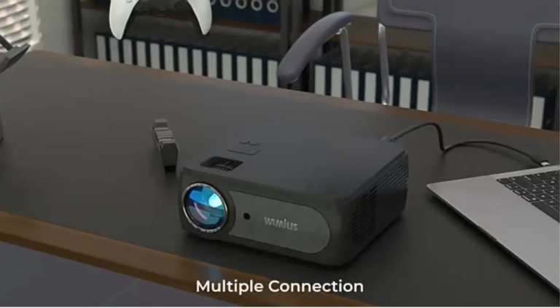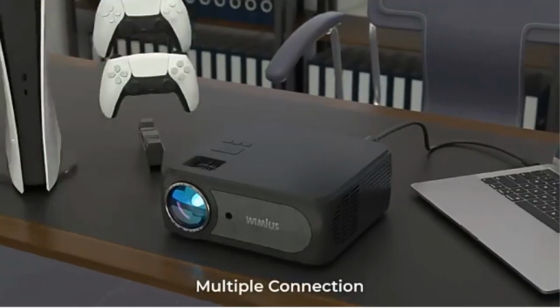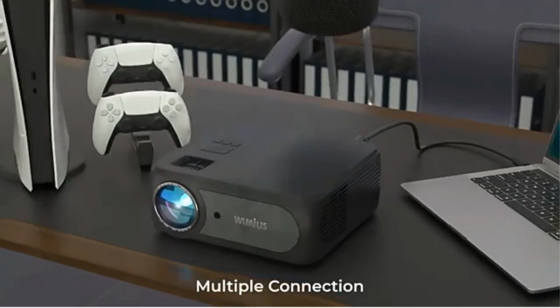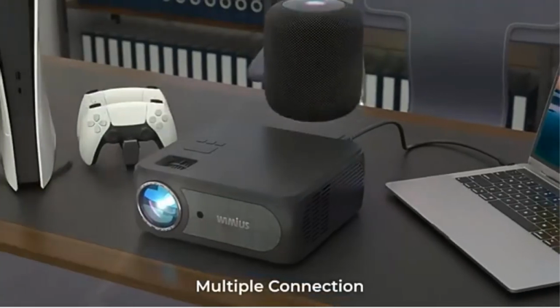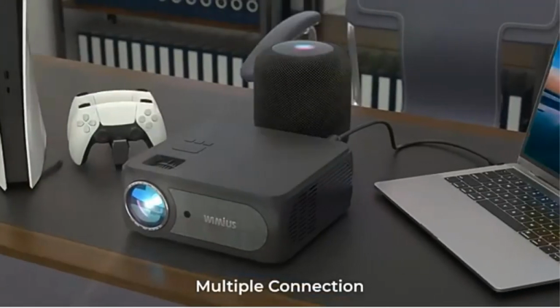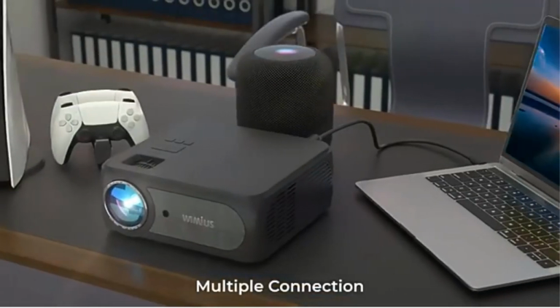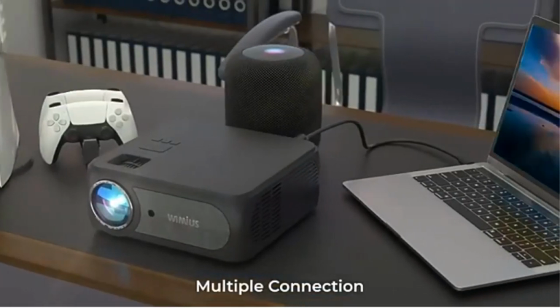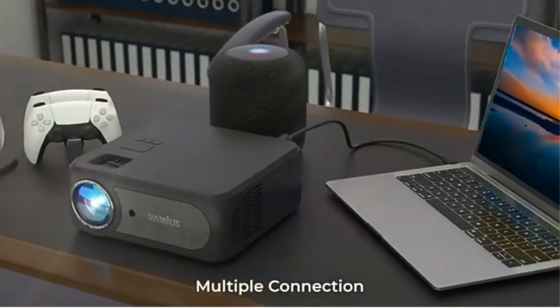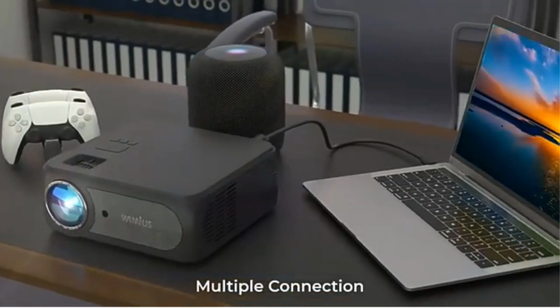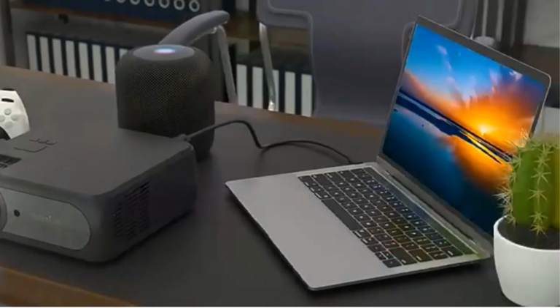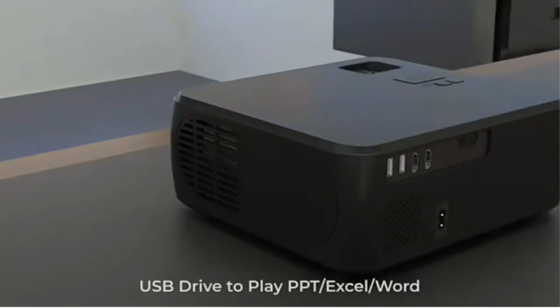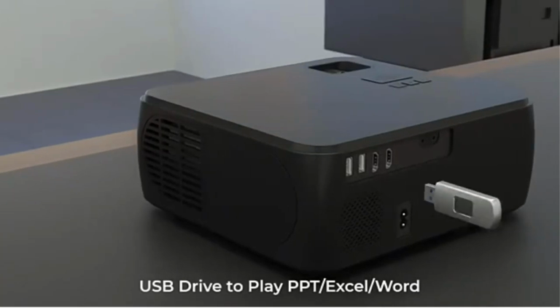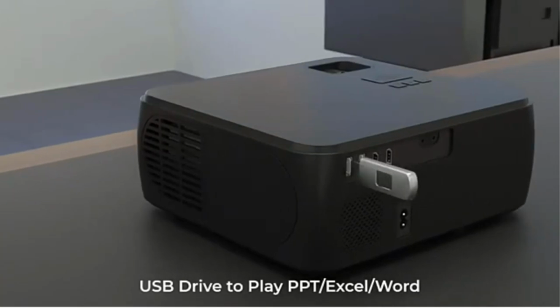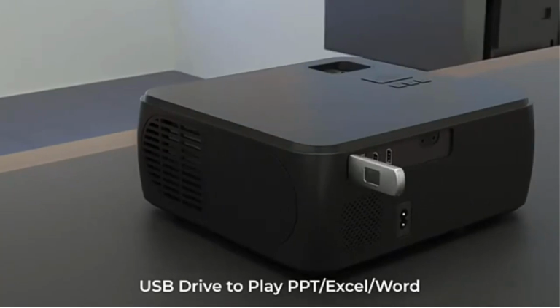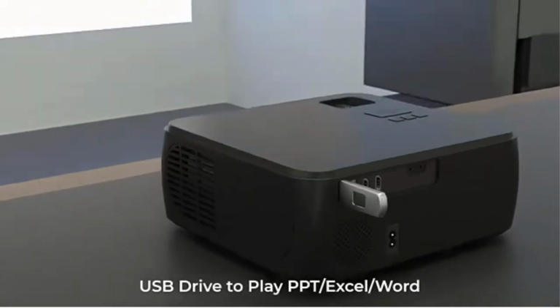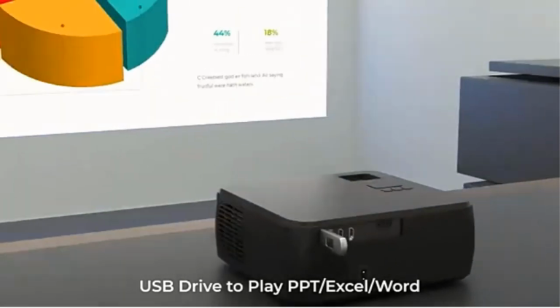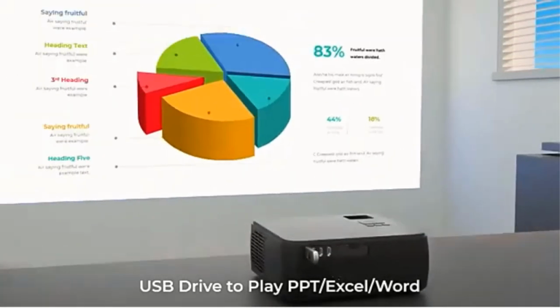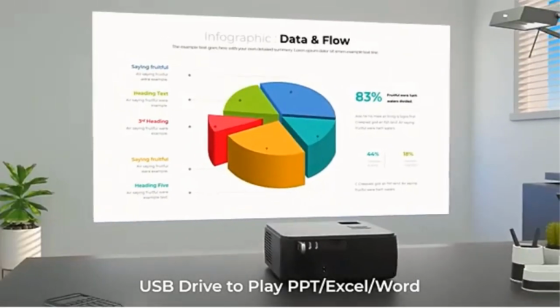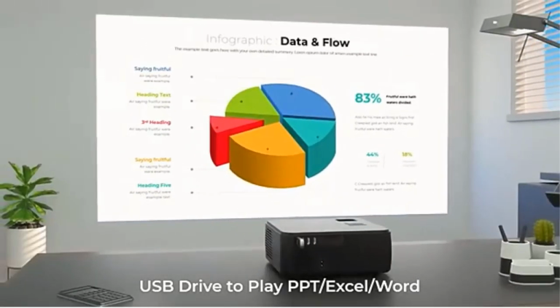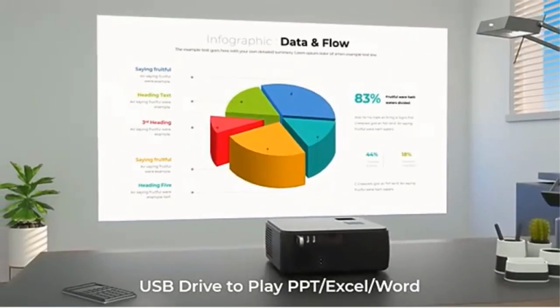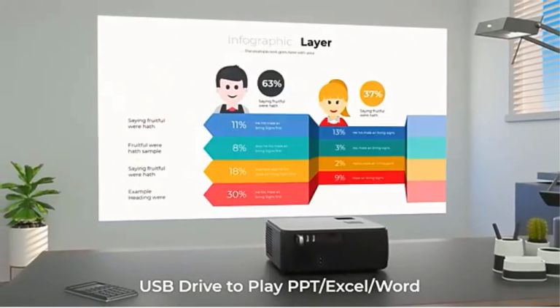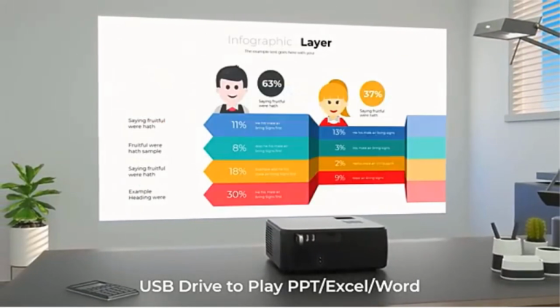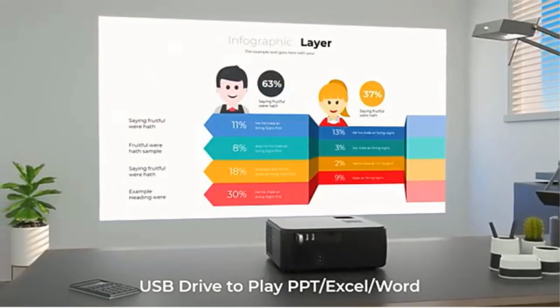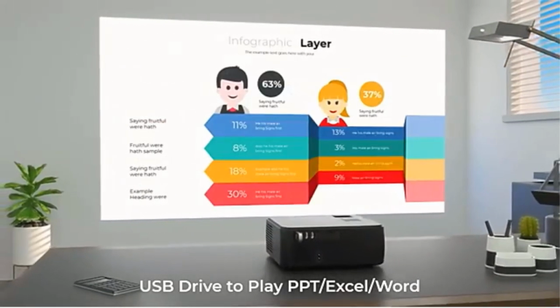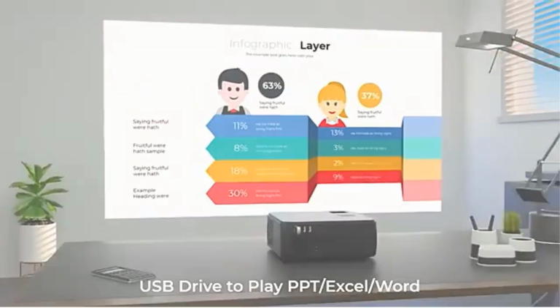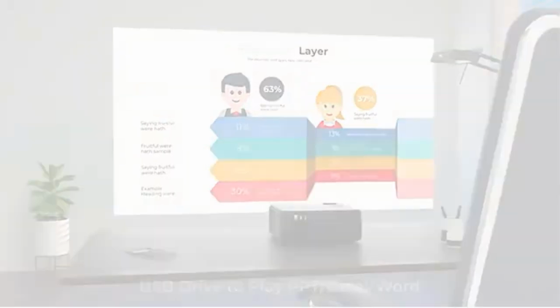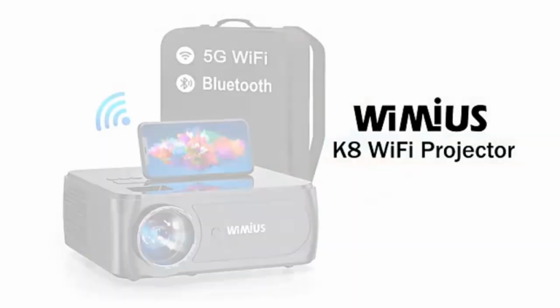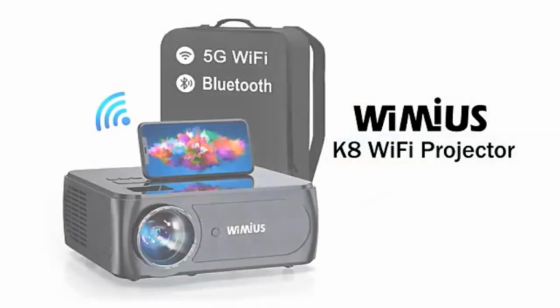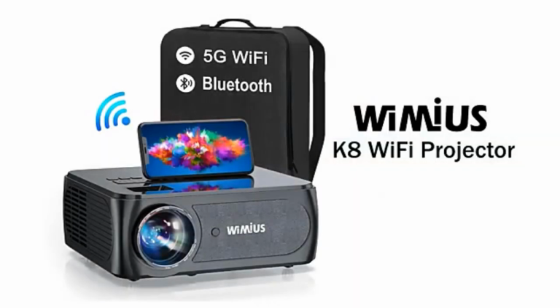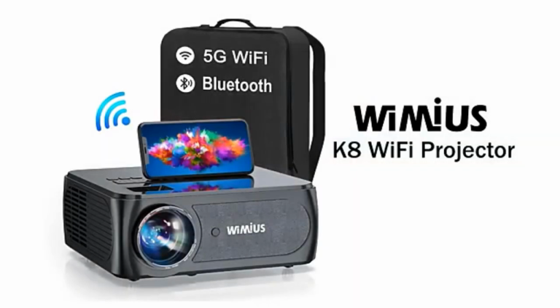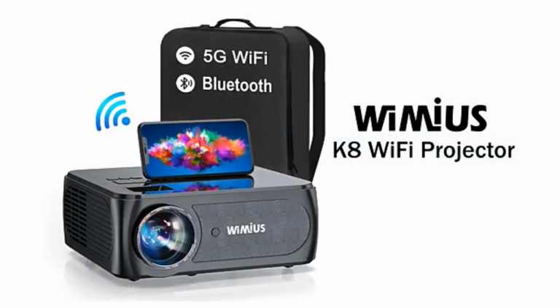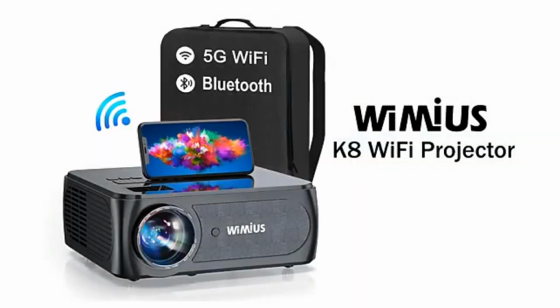Full-sealed dust-proof design — say goodbye to inner dust. Longest LED lamp: 200,000 hours, three times longer than other LCD projectors.